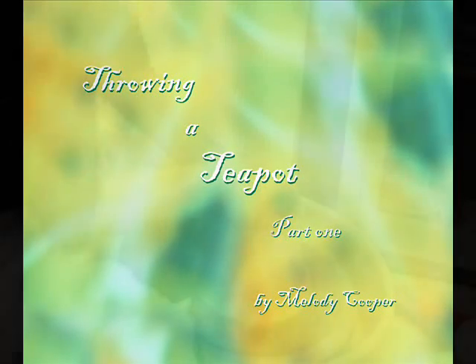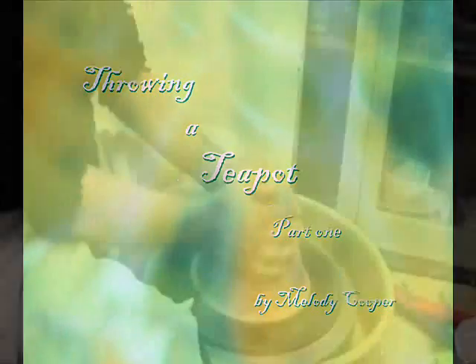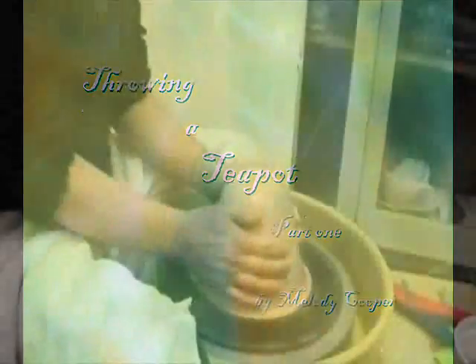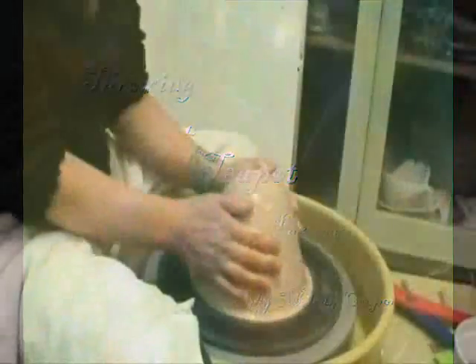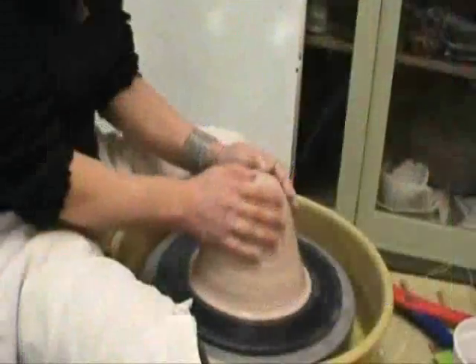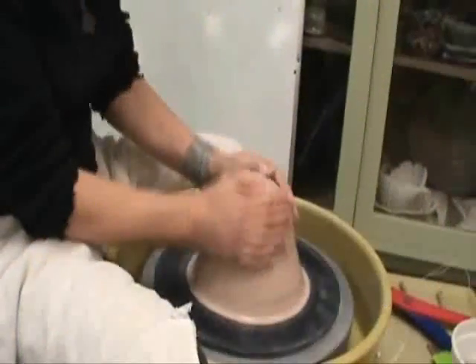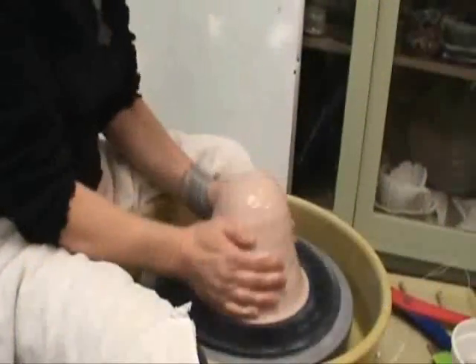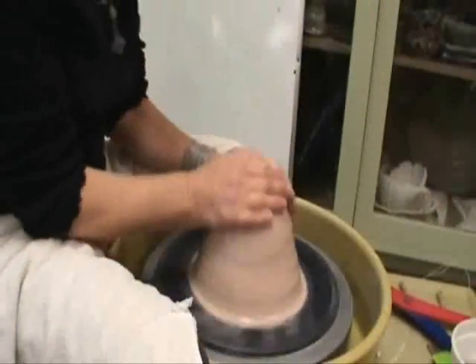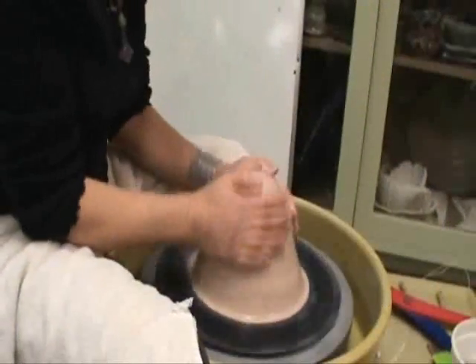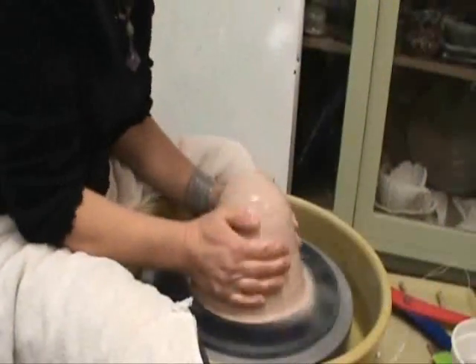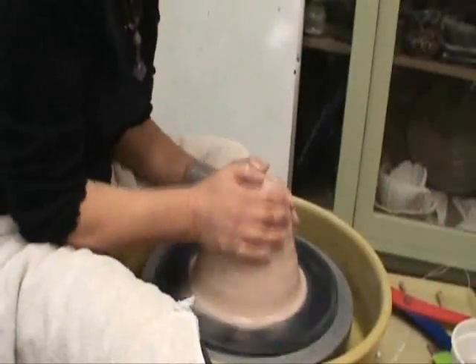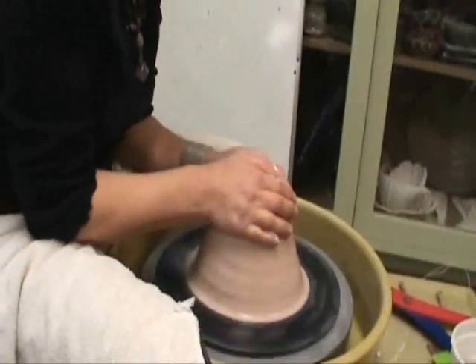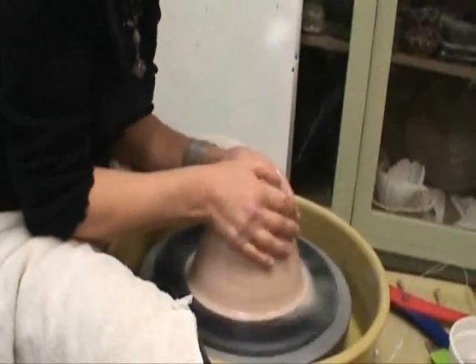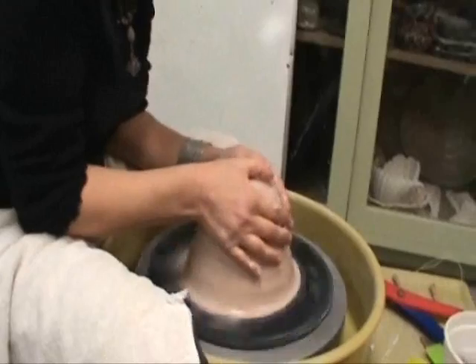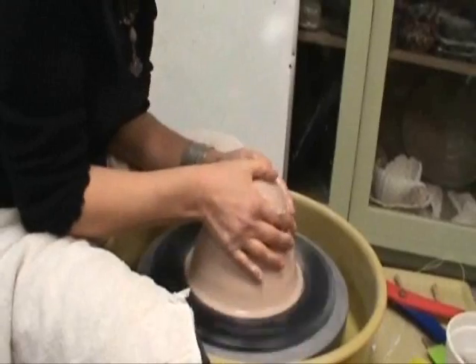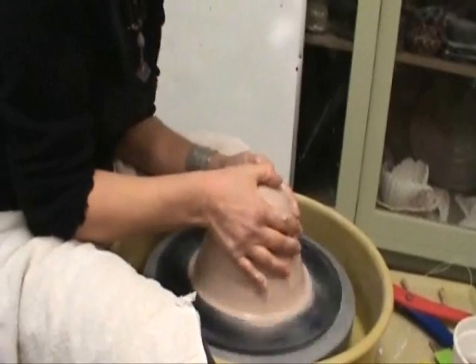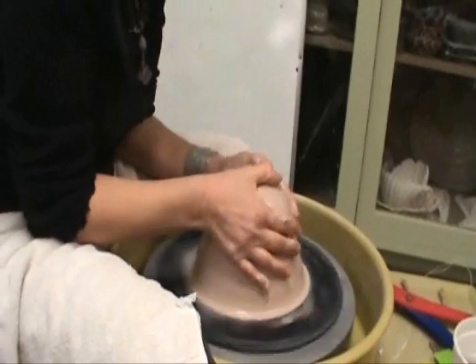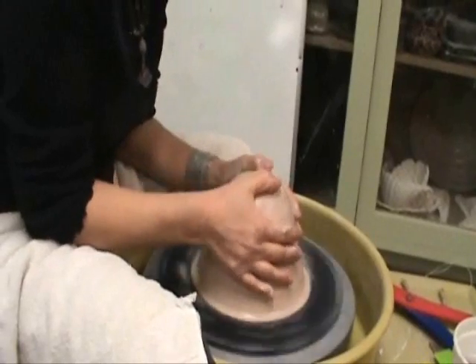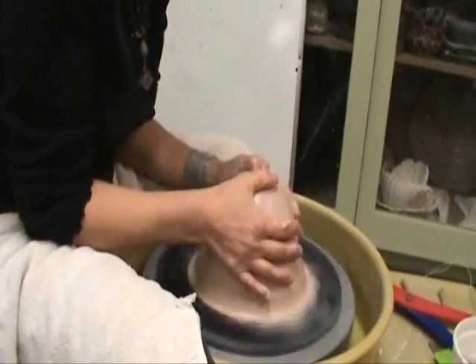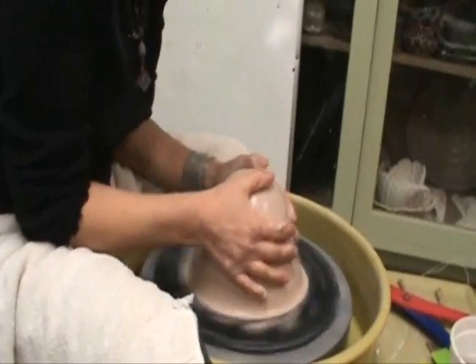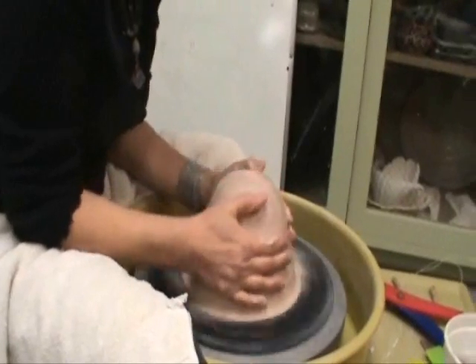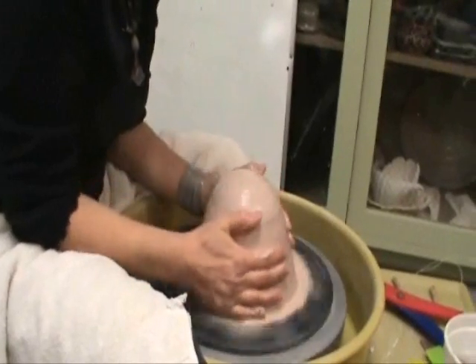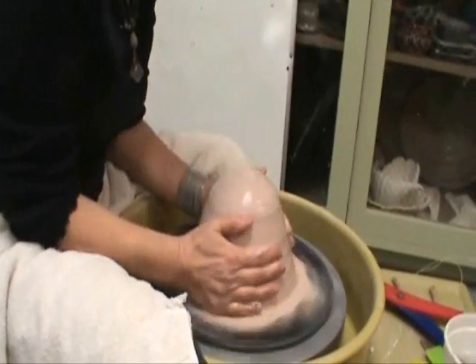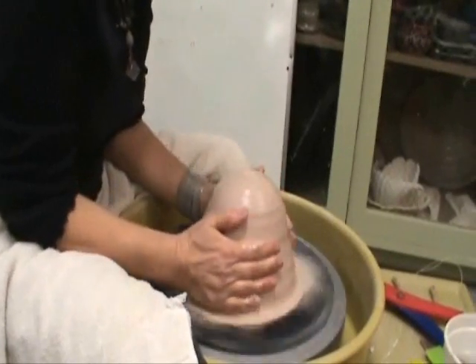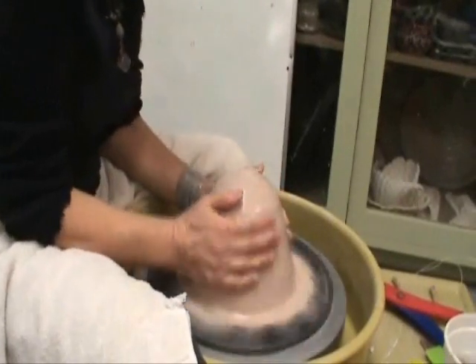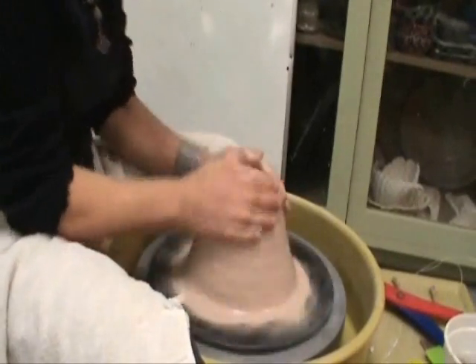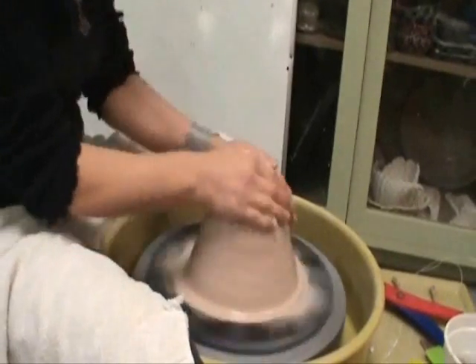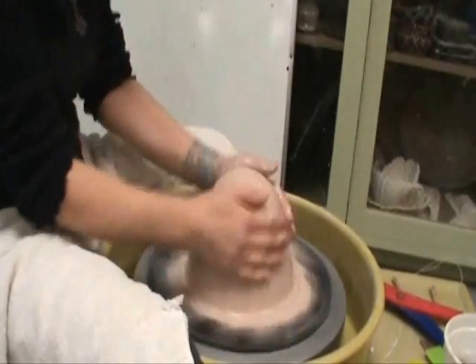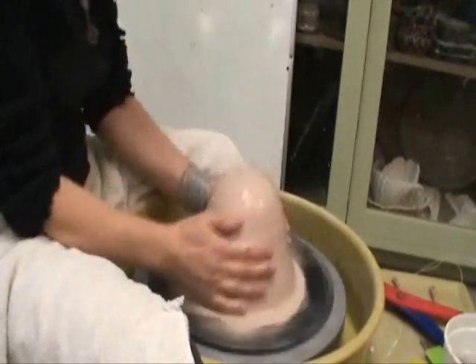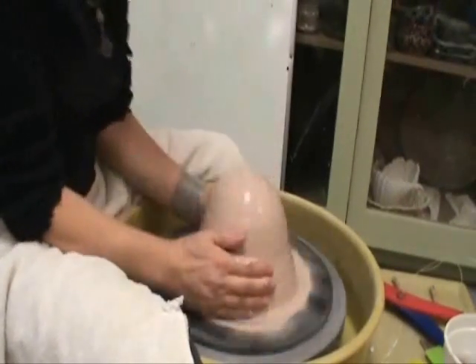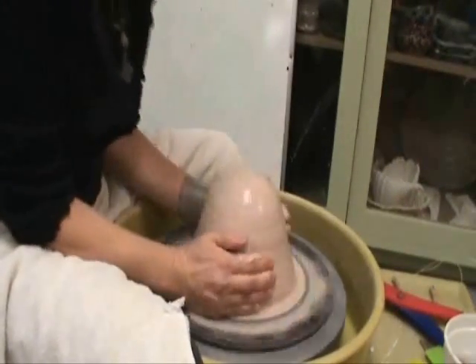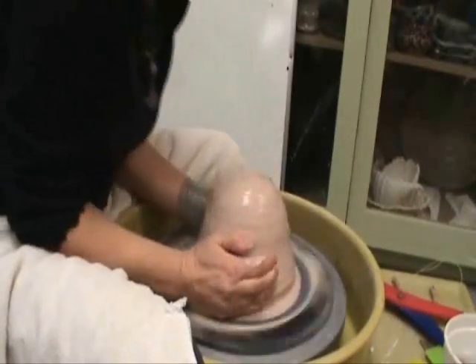So we're throwing a teapot. Get your clay centered.